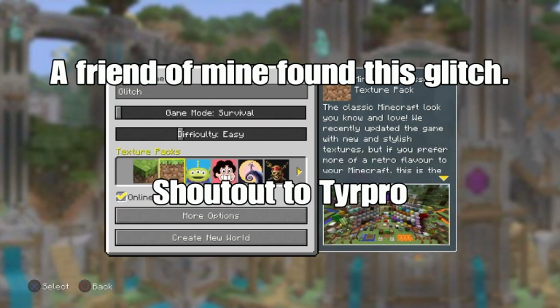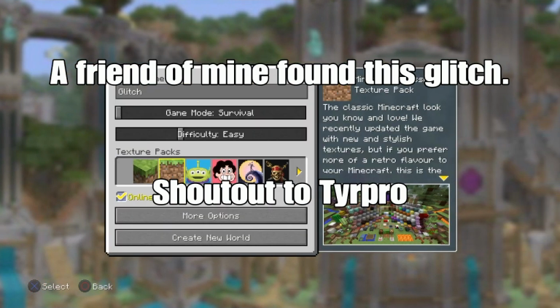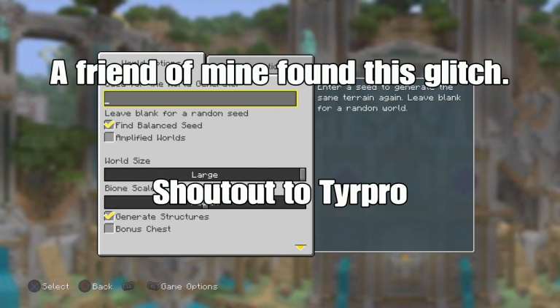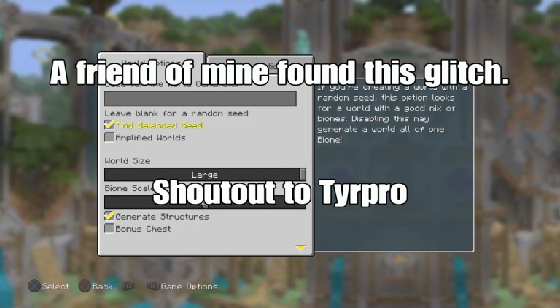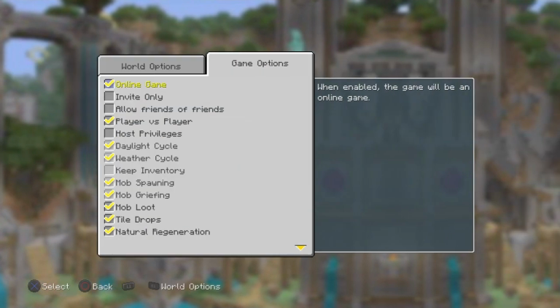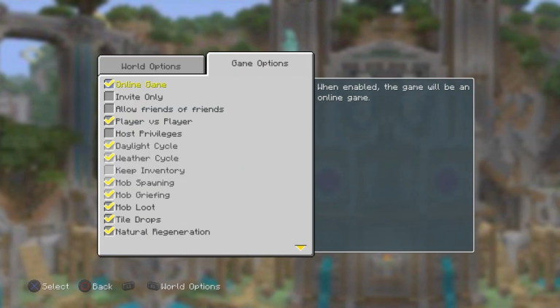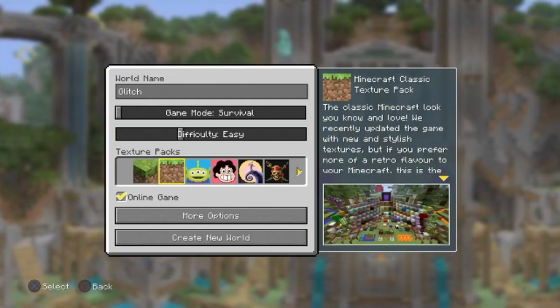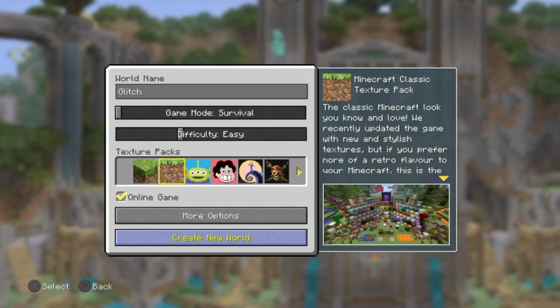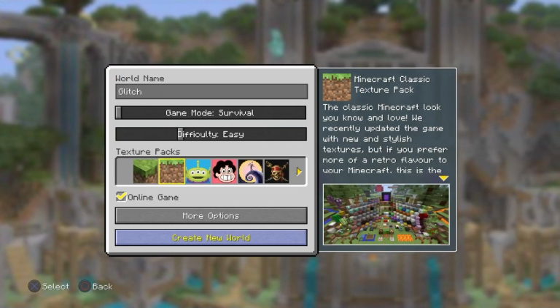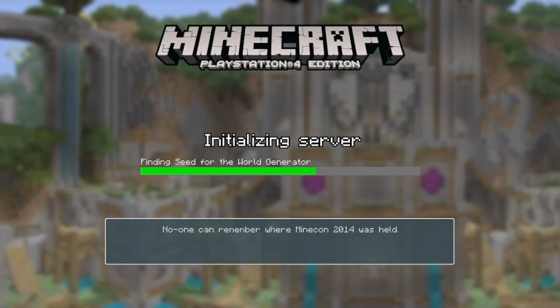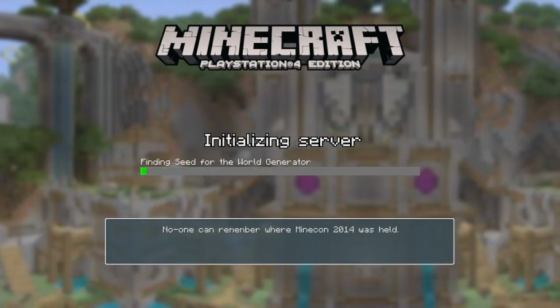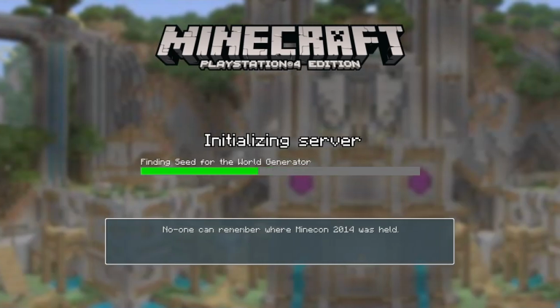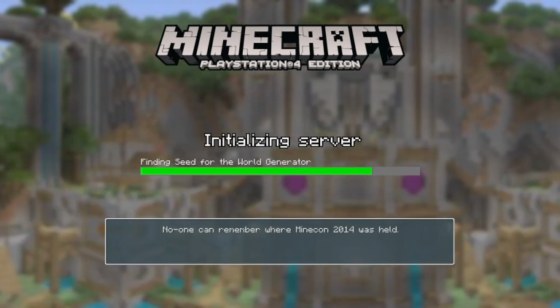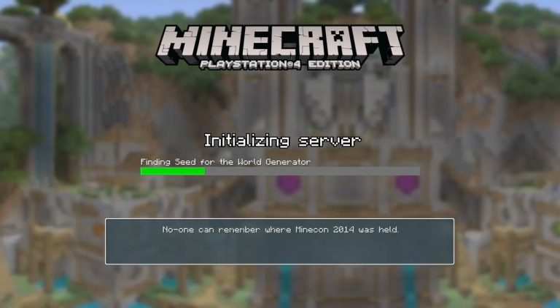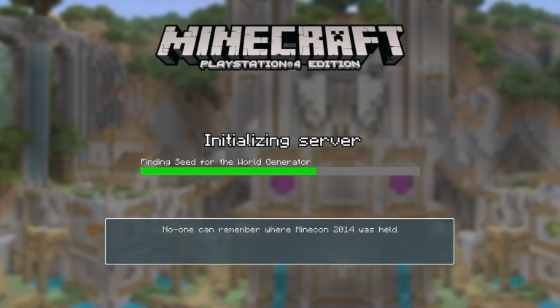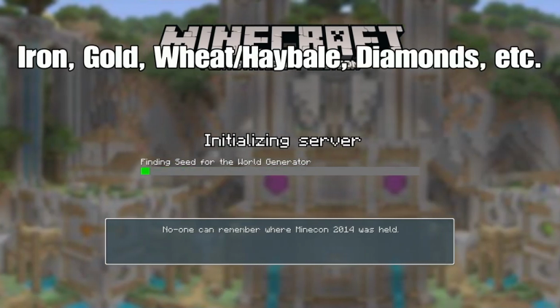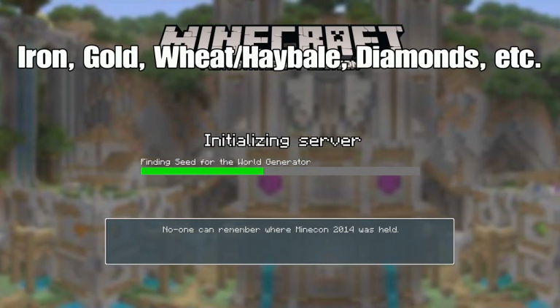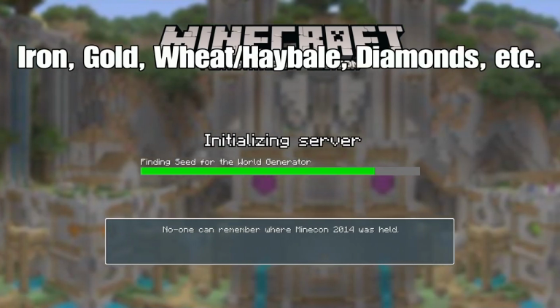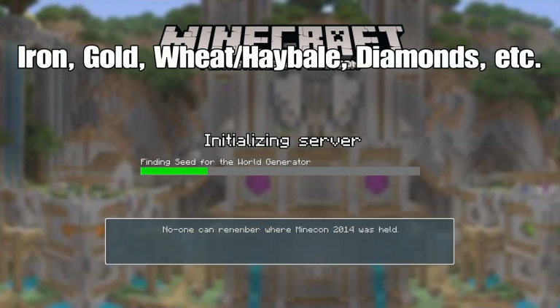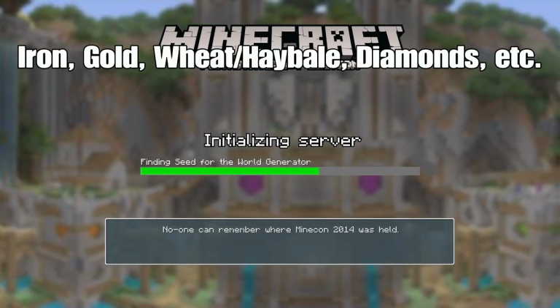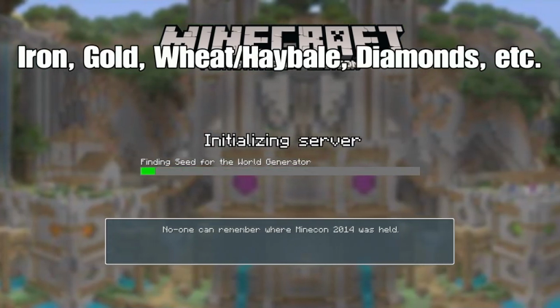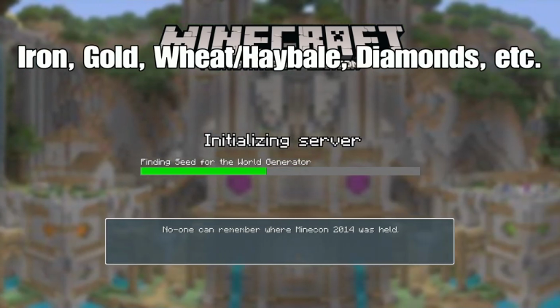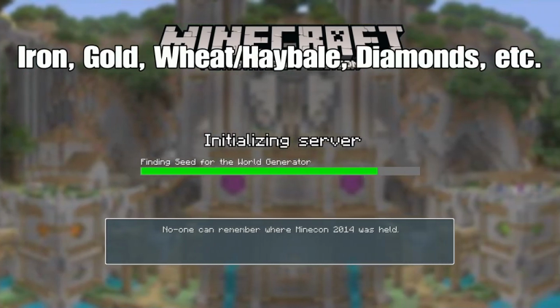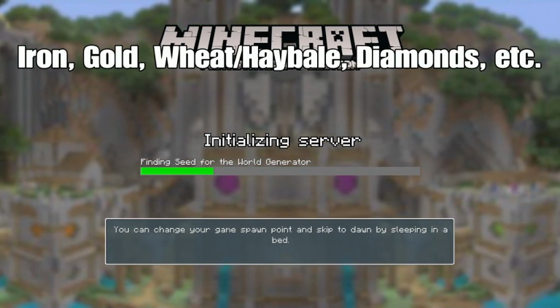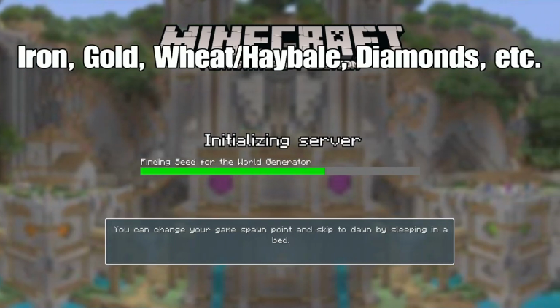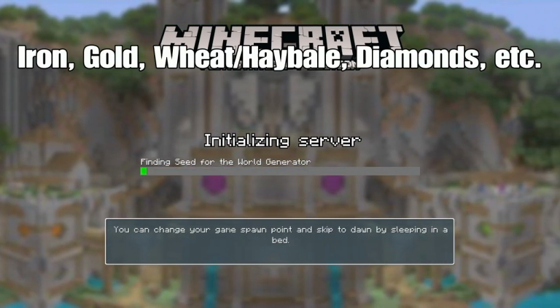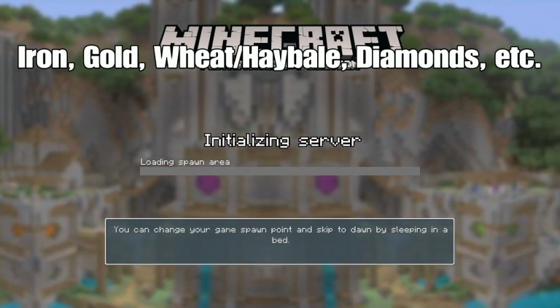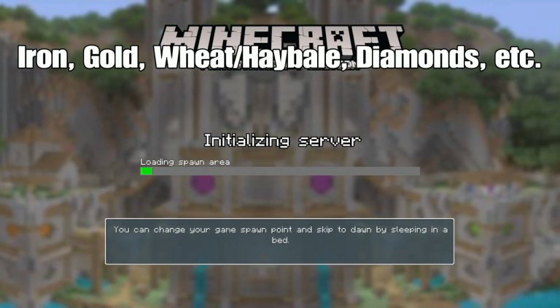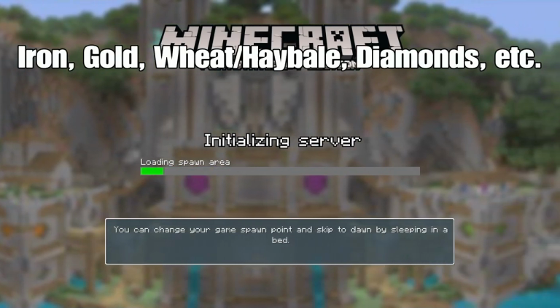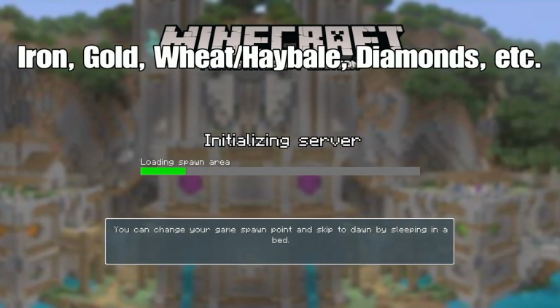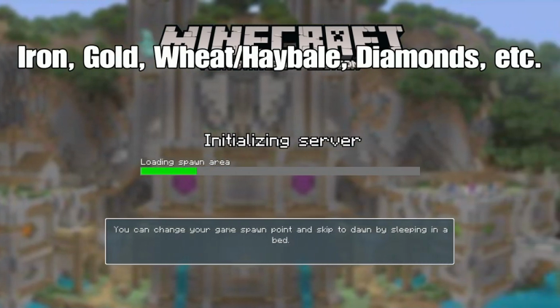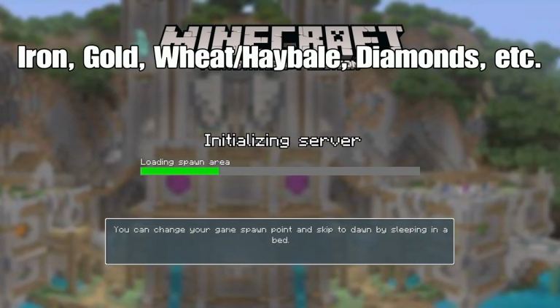Don't expect like wood or stone or anything like that — only like iron, gold, diamonds, etc. Anything you can find in decorations.